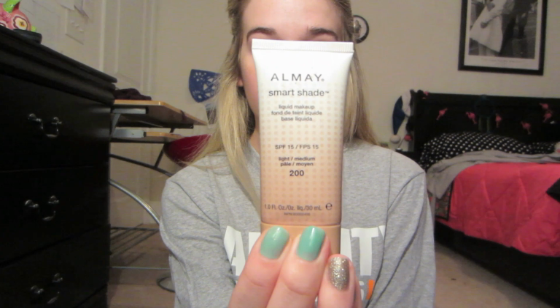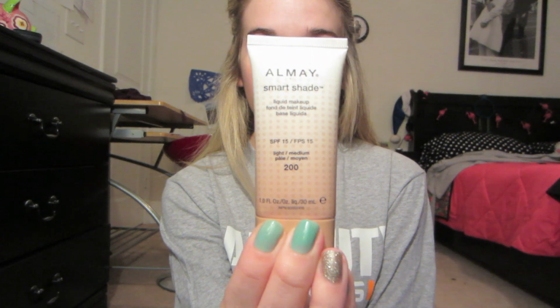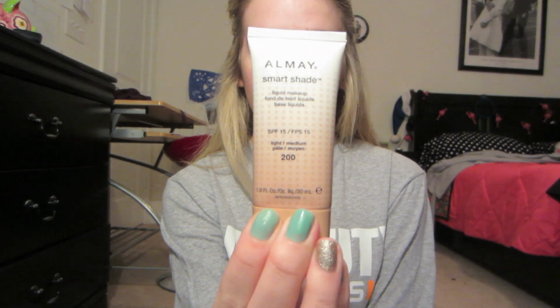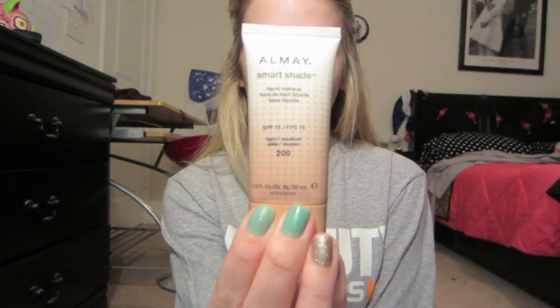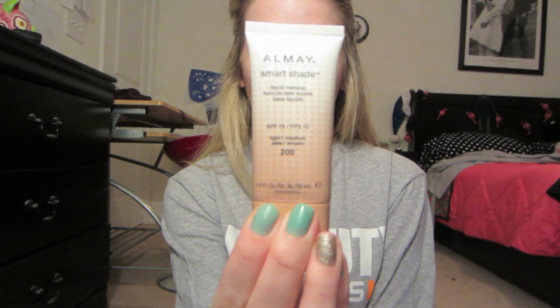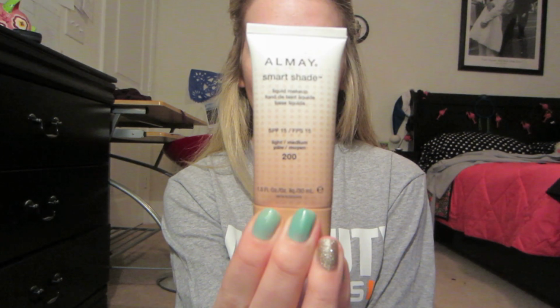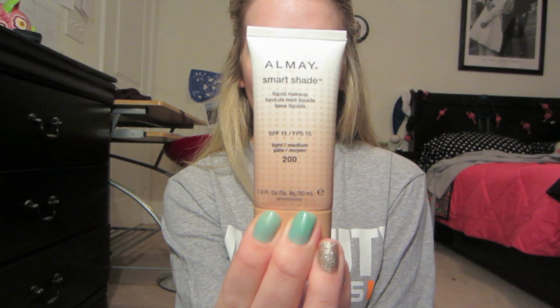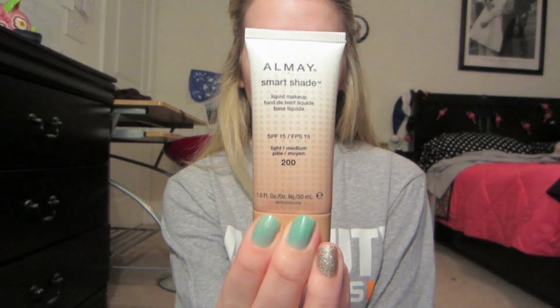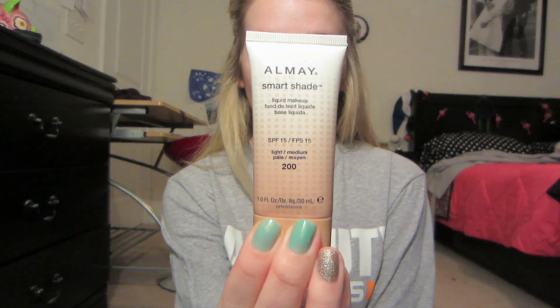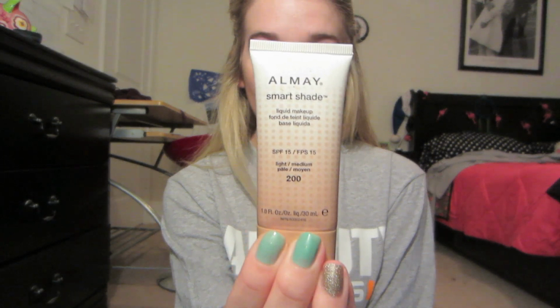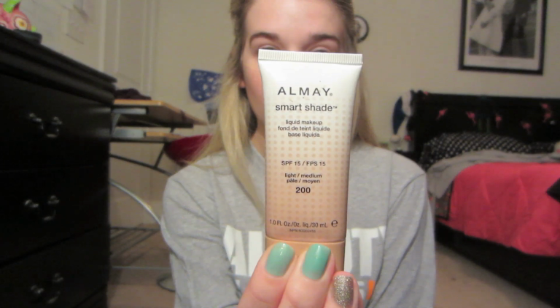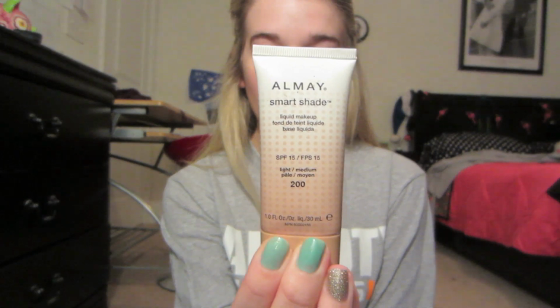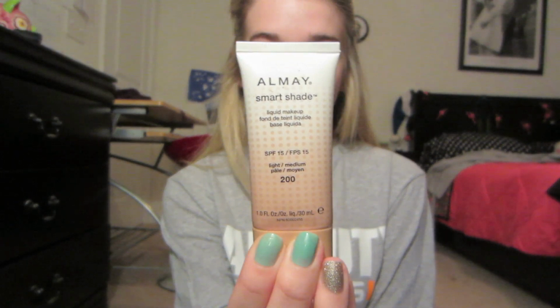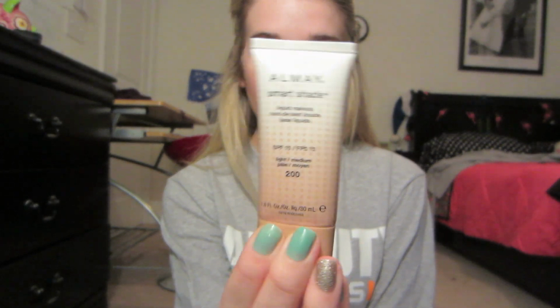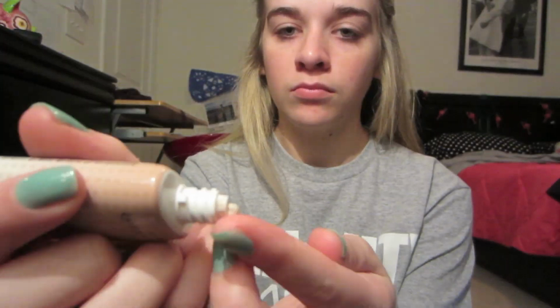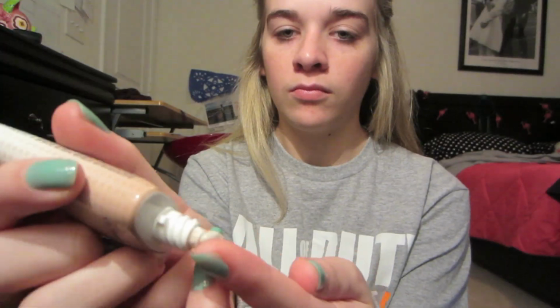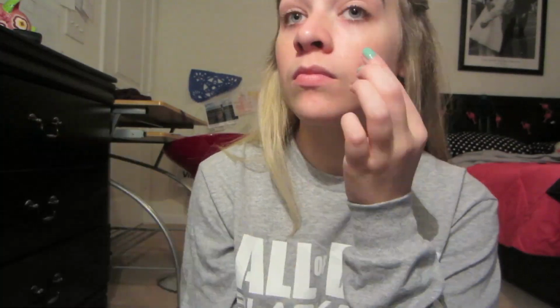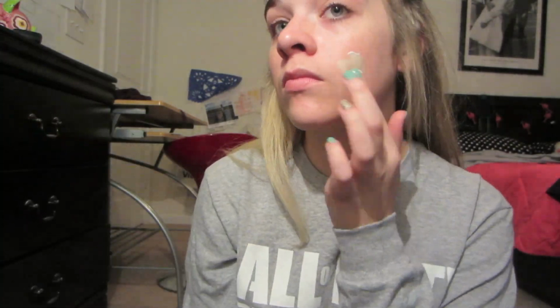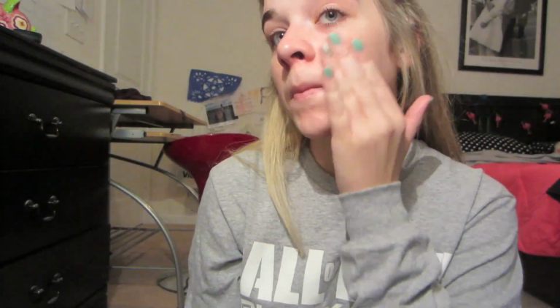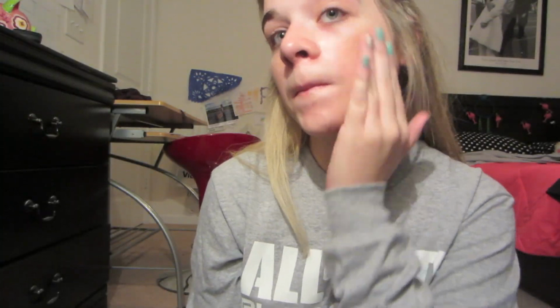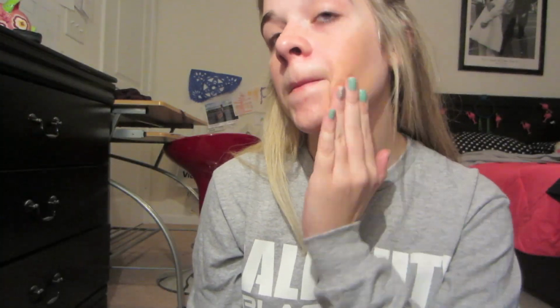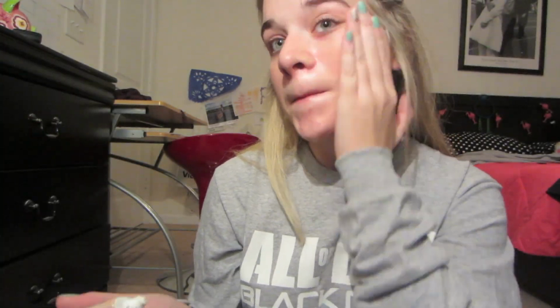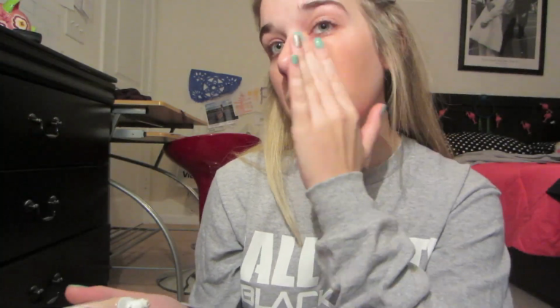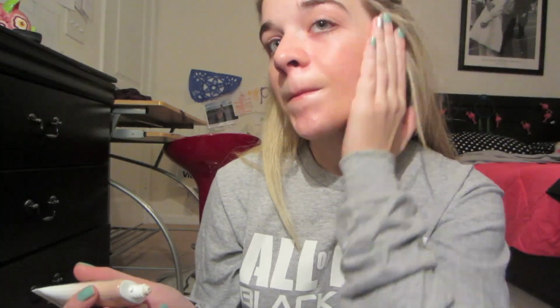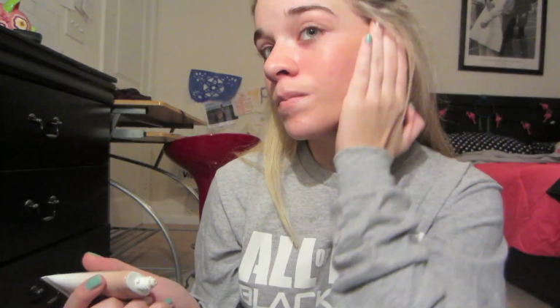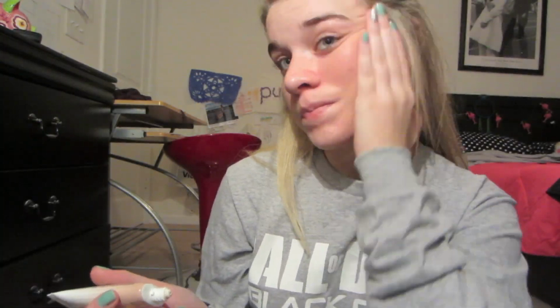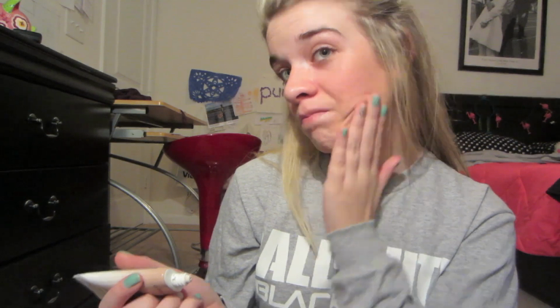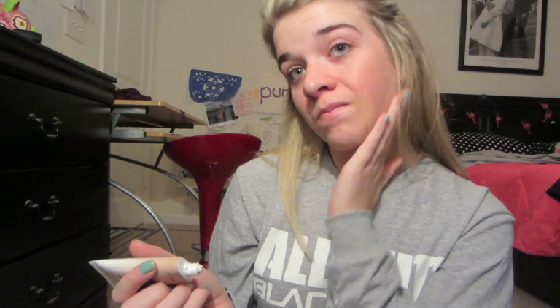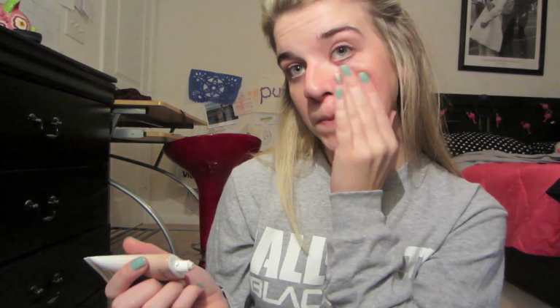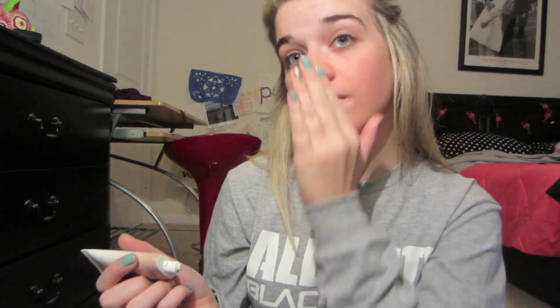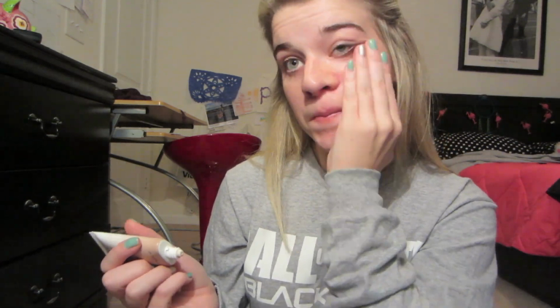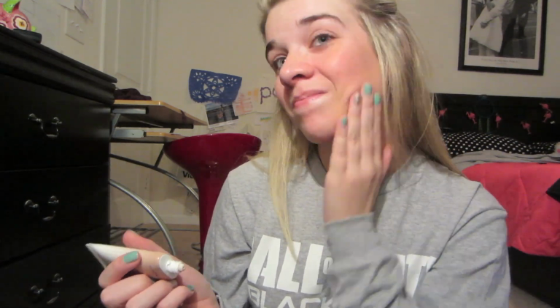I use my Smart Shade makeup — foundation, whatever this stuff is — and you just rub it on your face.